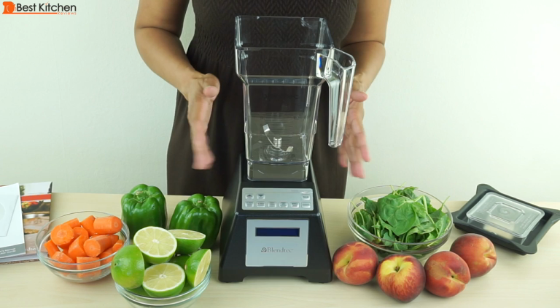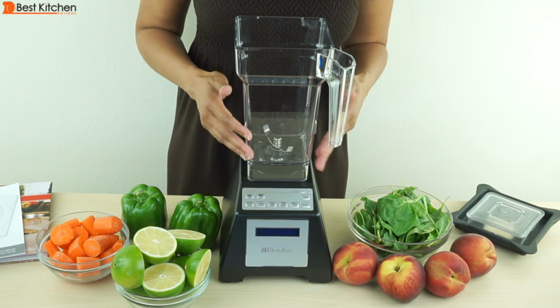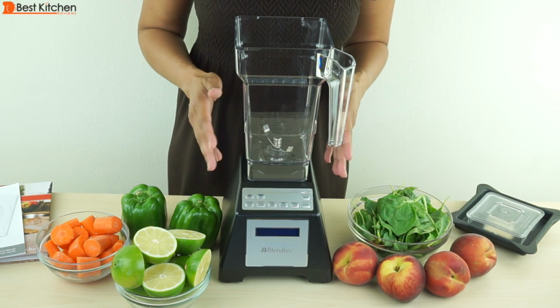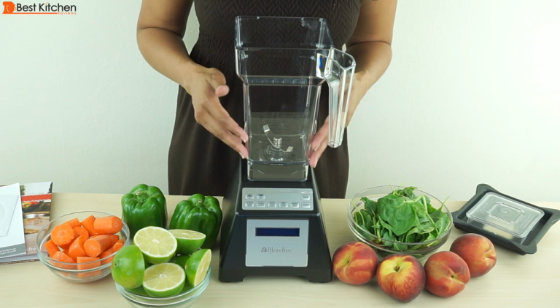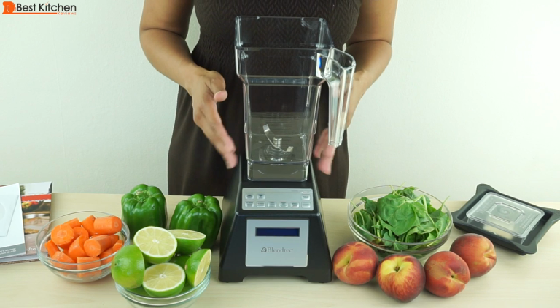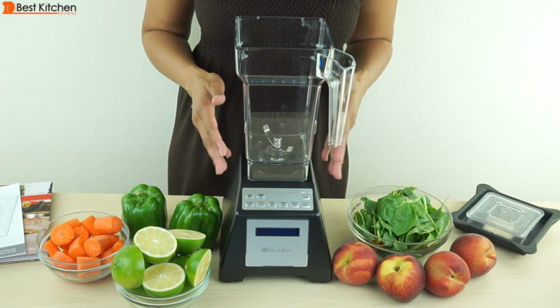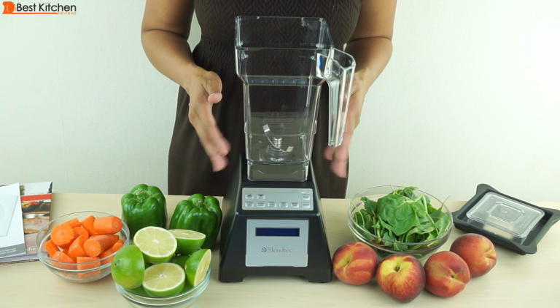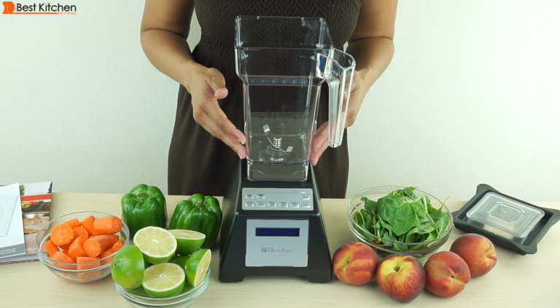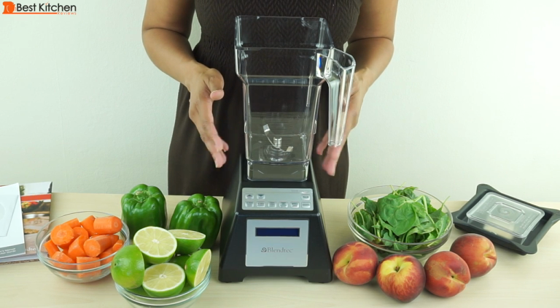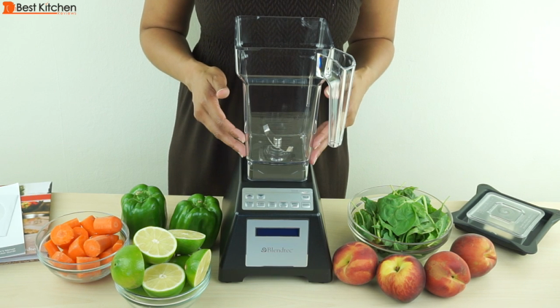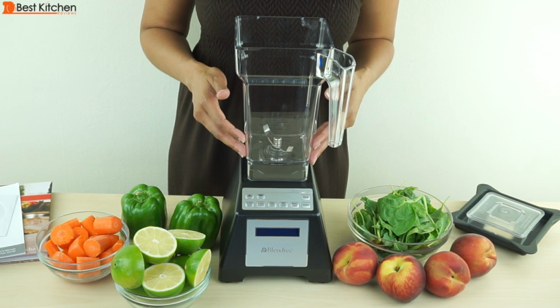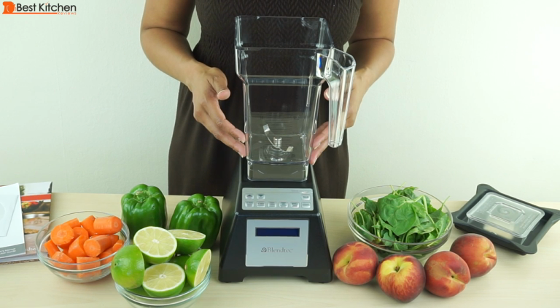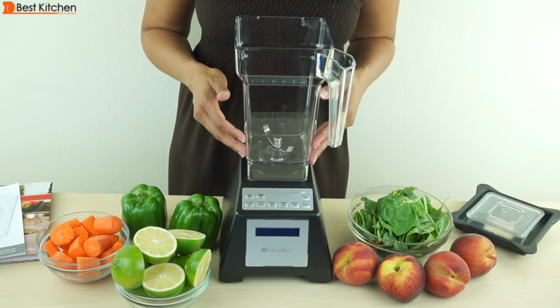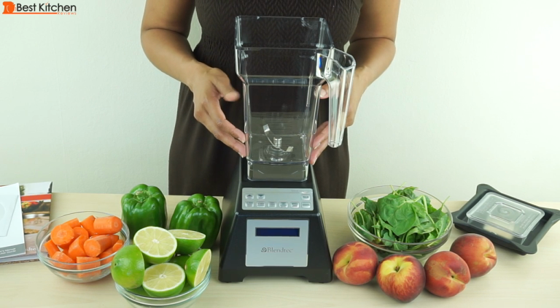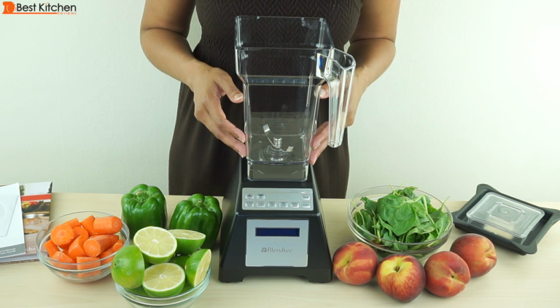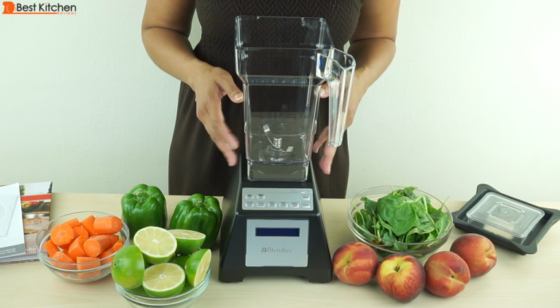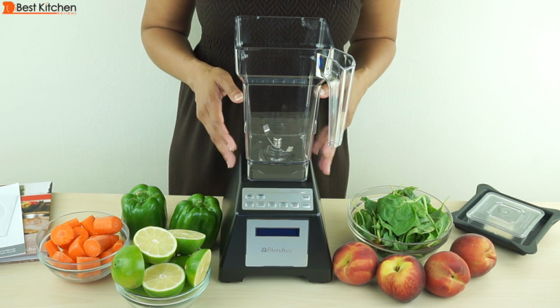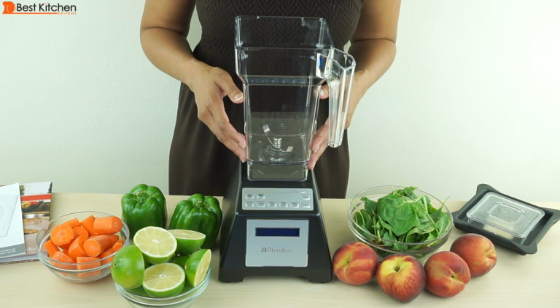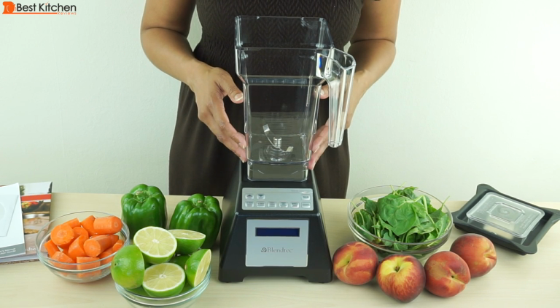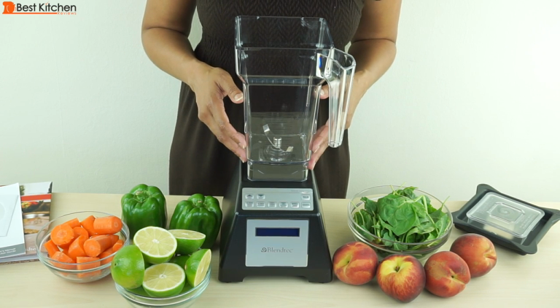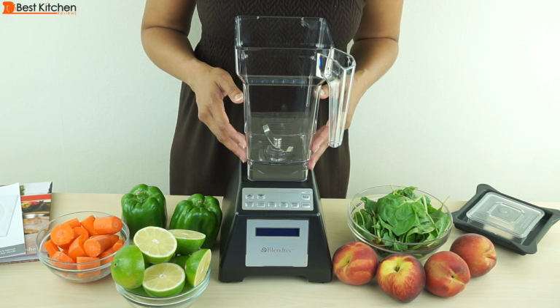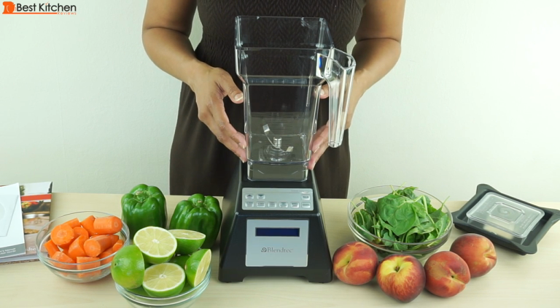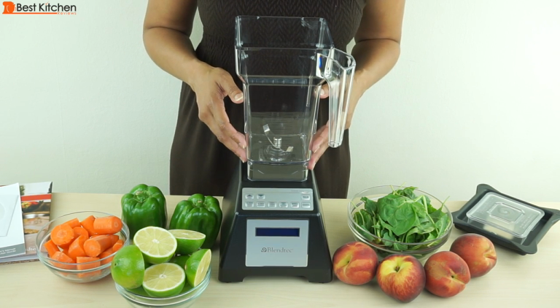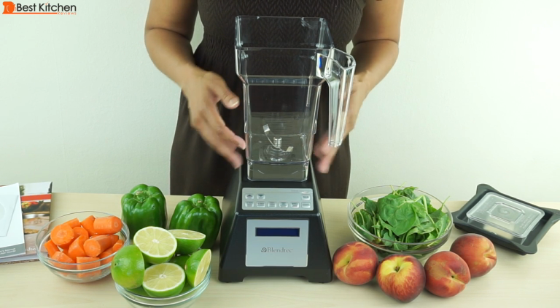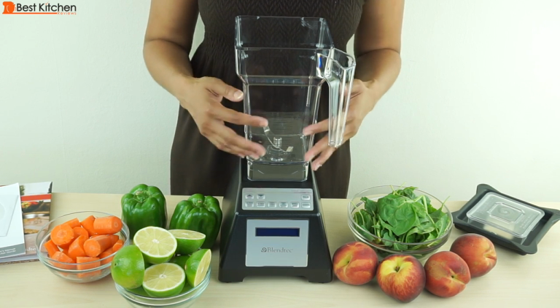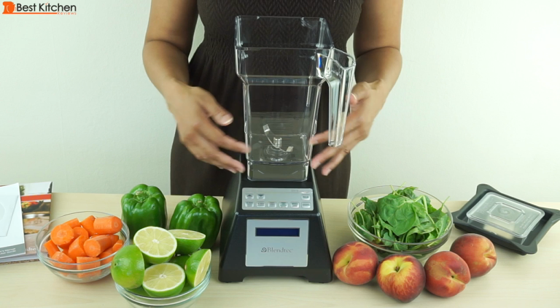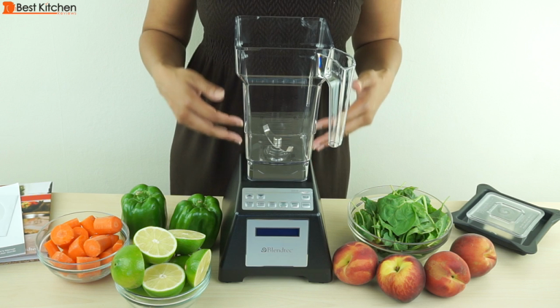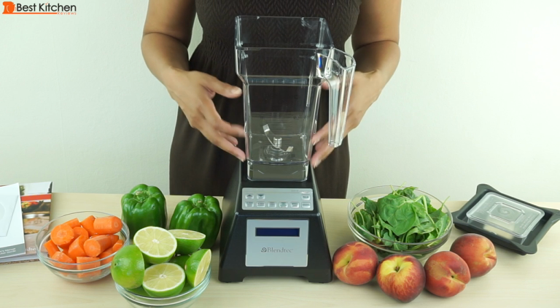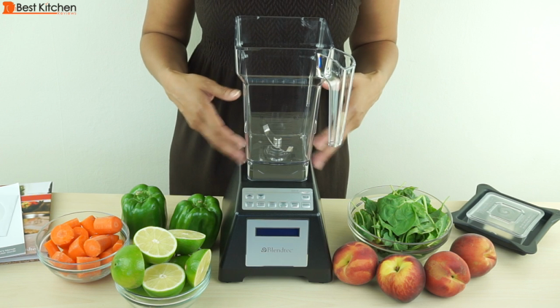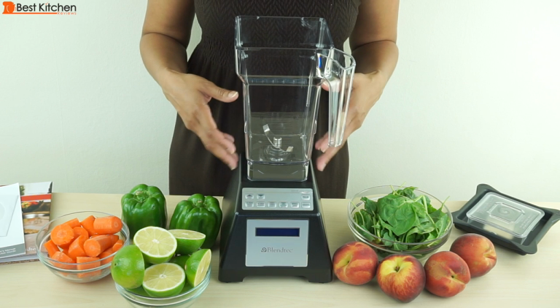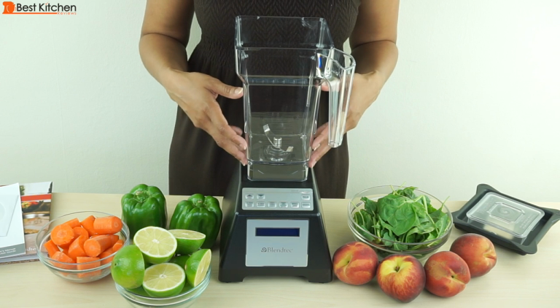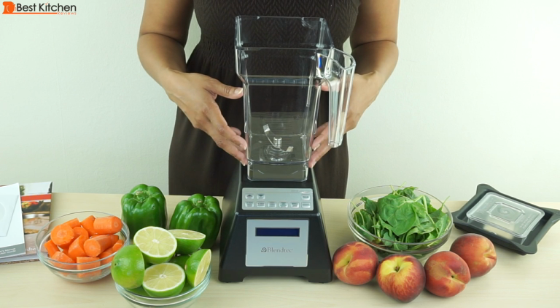You can grind dry ingredients like grains in the Blendtec, but it may cloud up the surface of the jar.